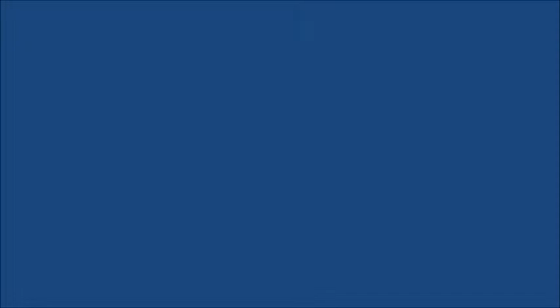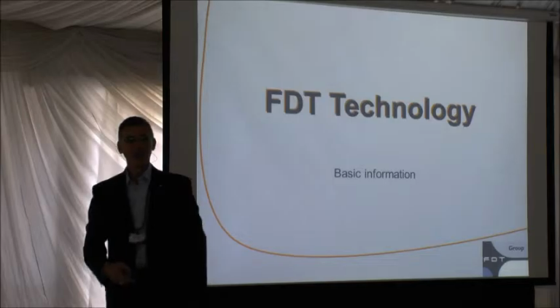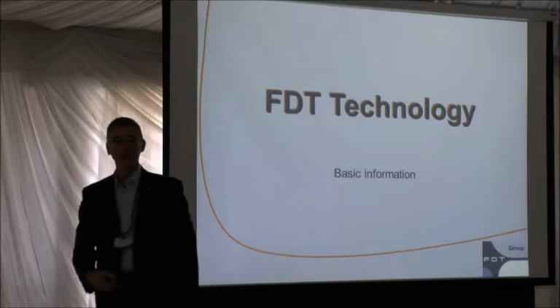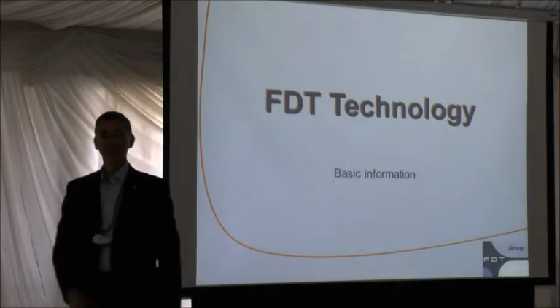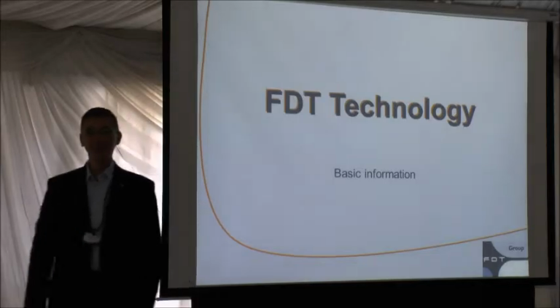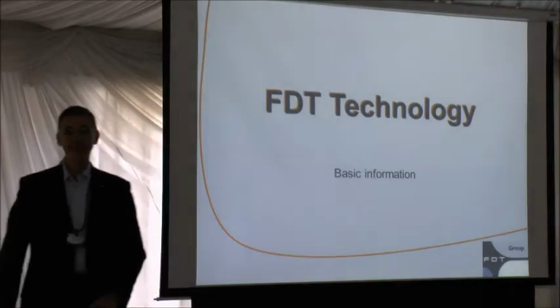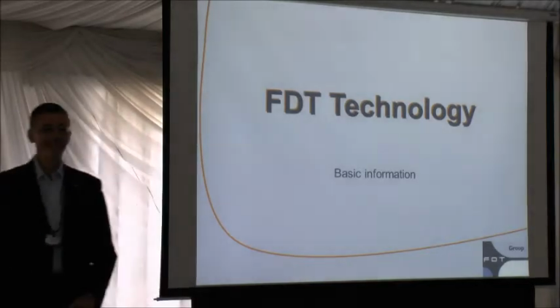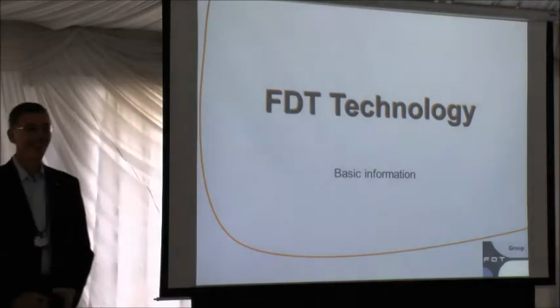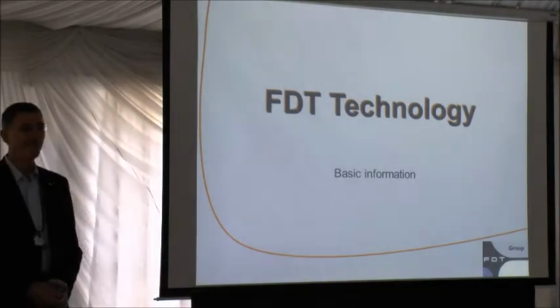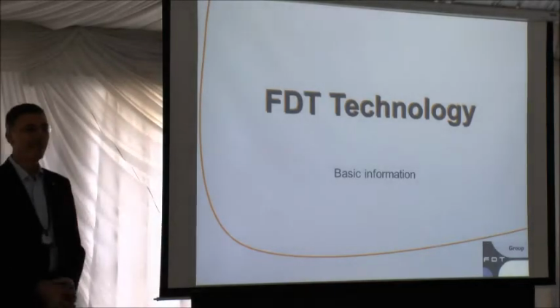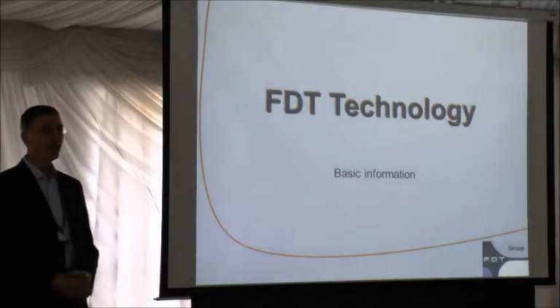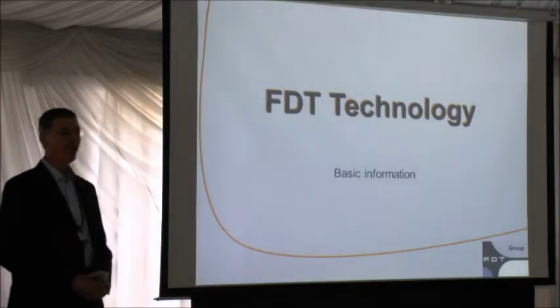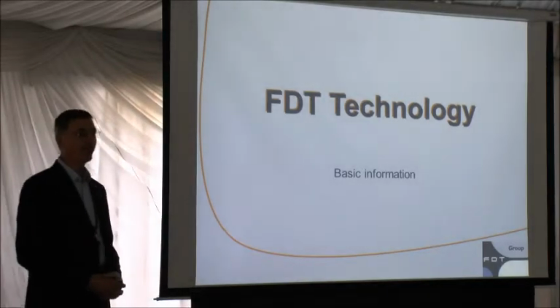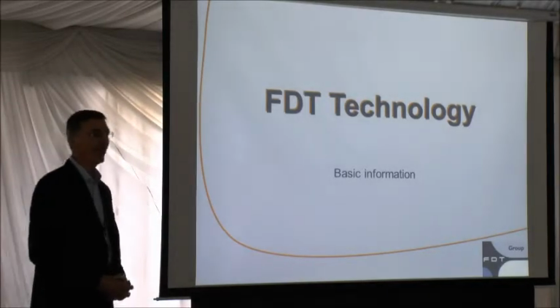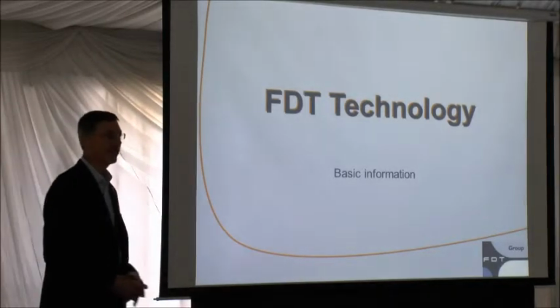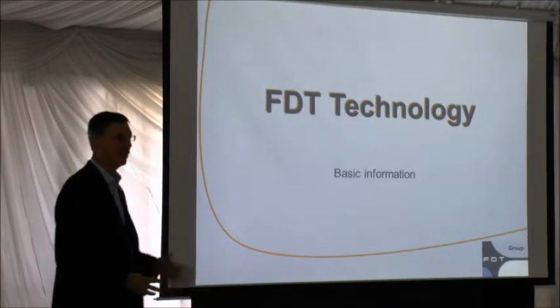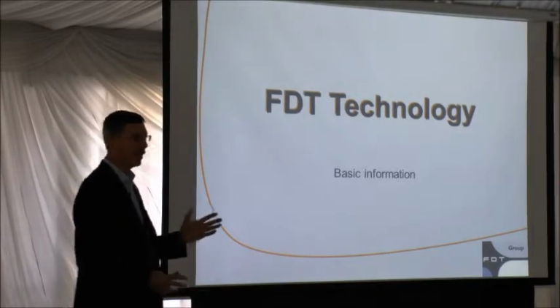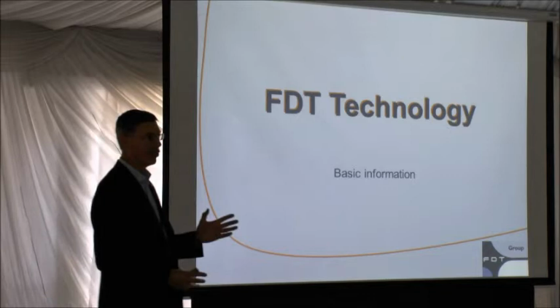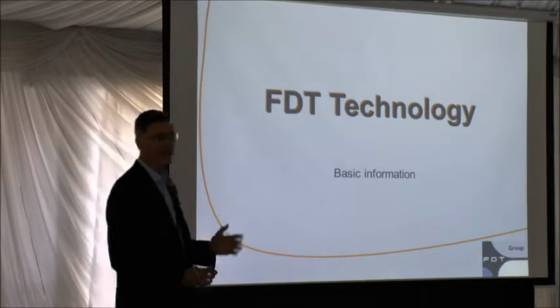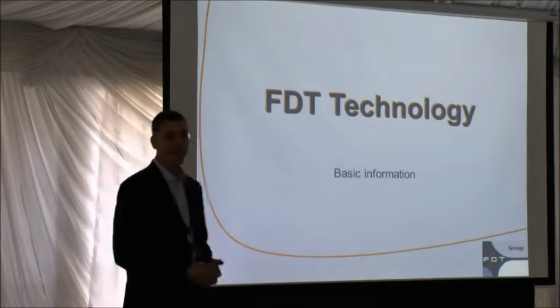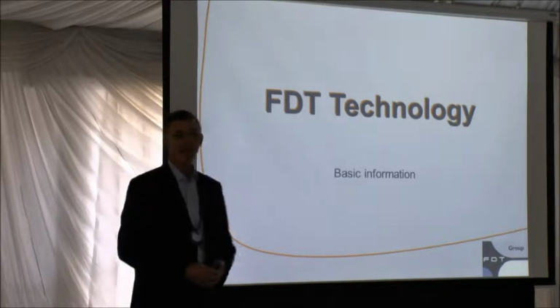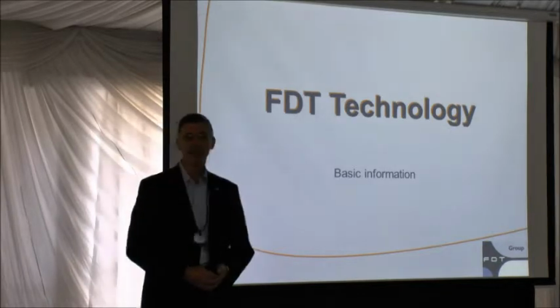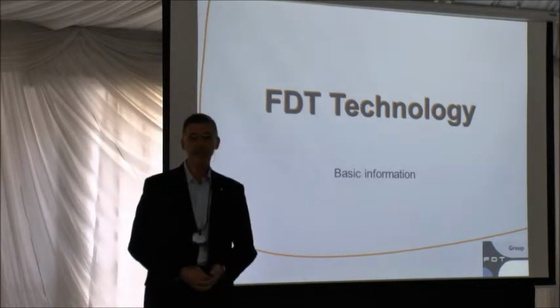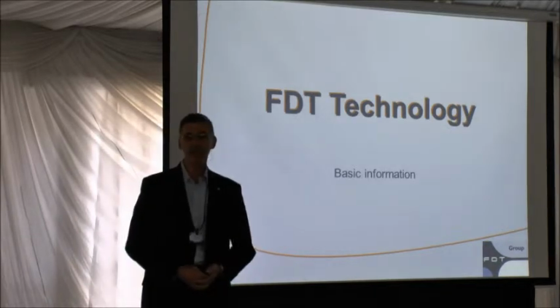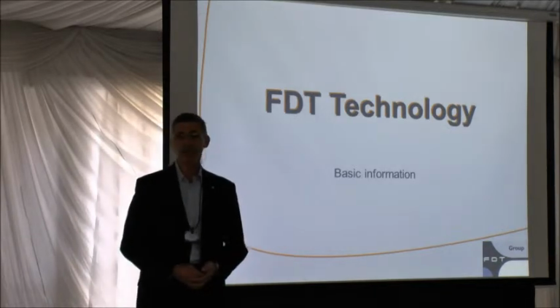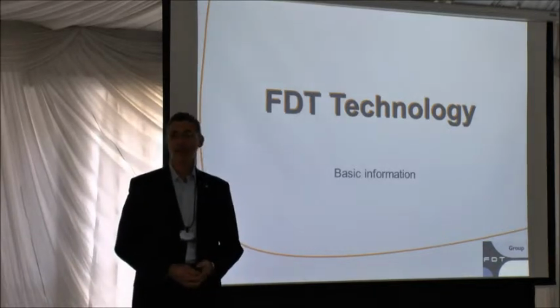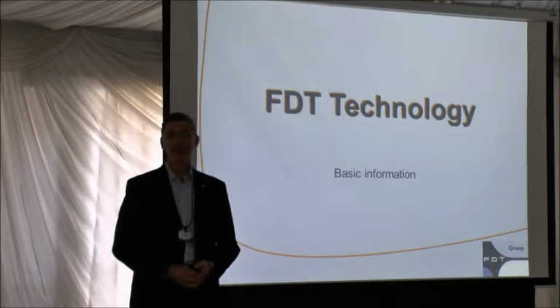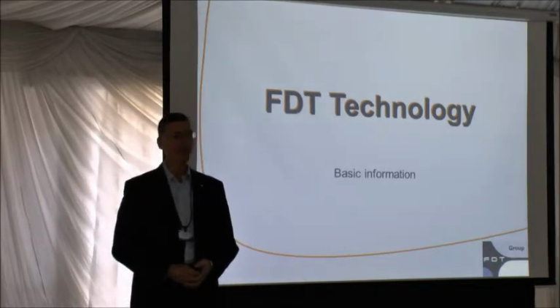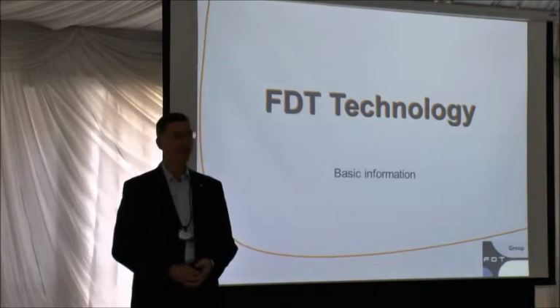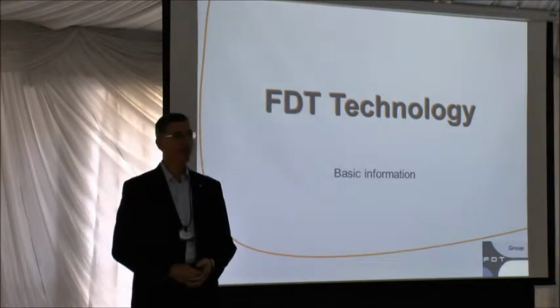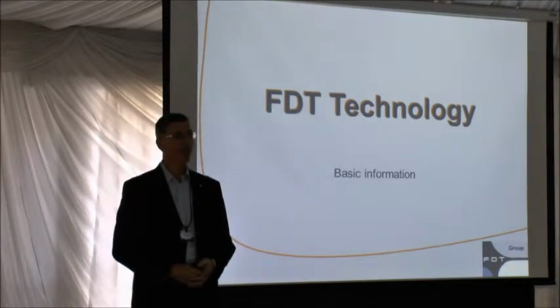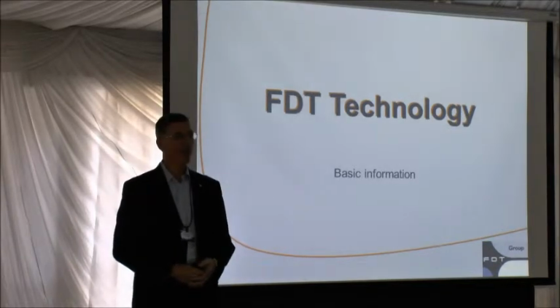Good afternoon, everybody. I'm Glenn Schultz, and as Clint mentioned, I'm the Managing Director of the FDT Group.